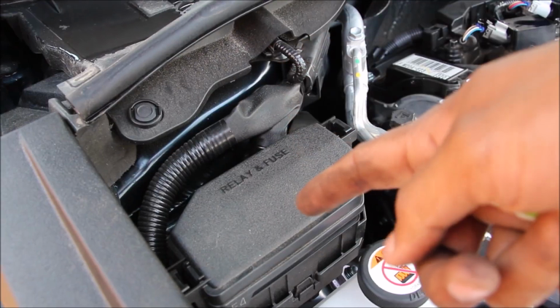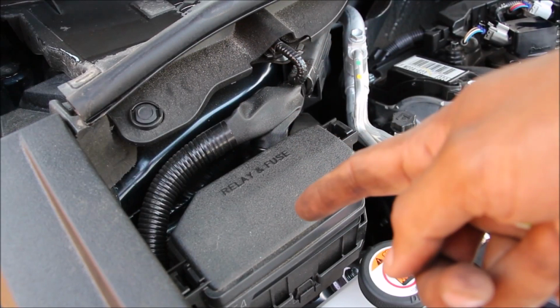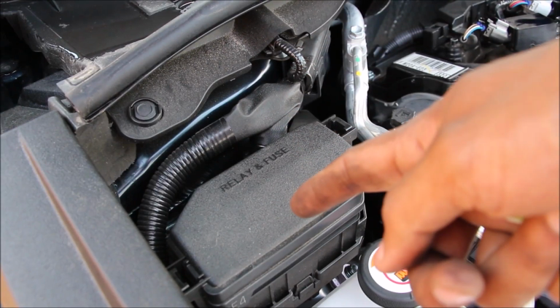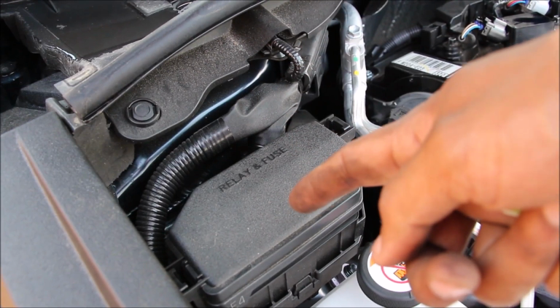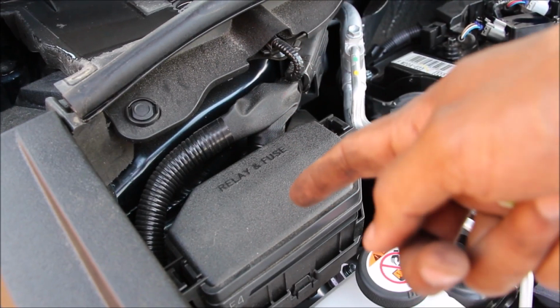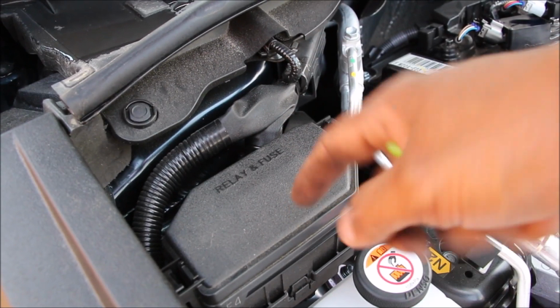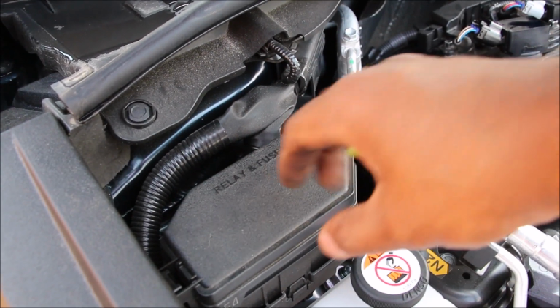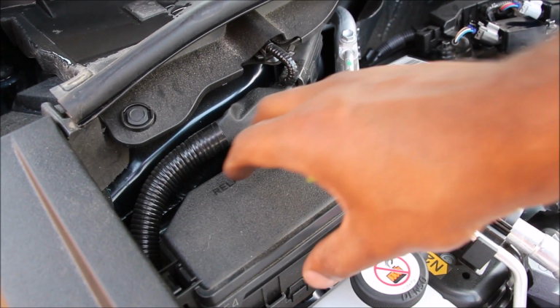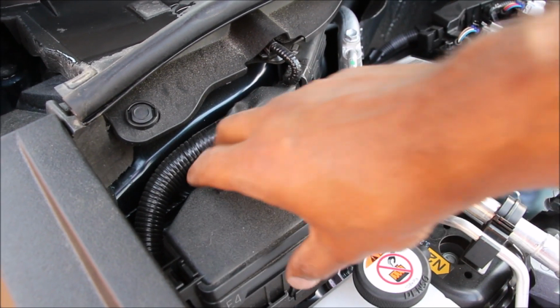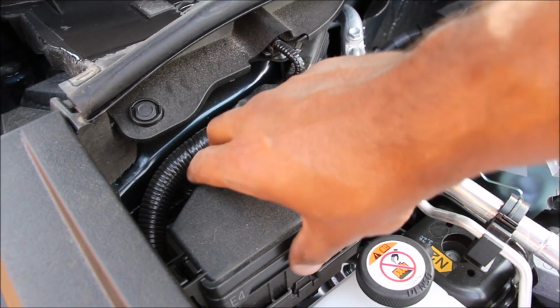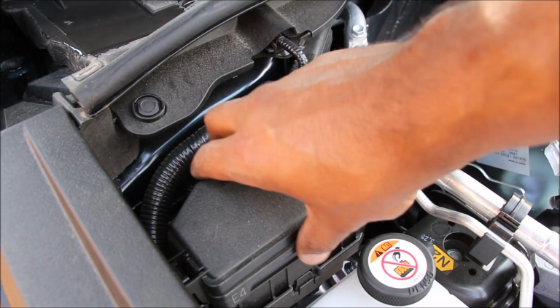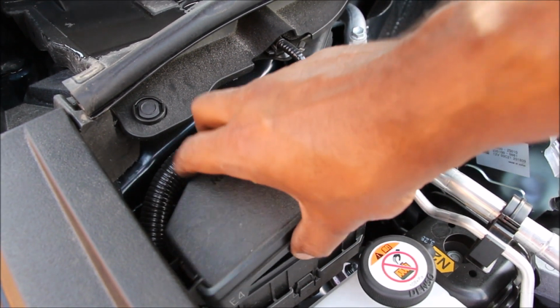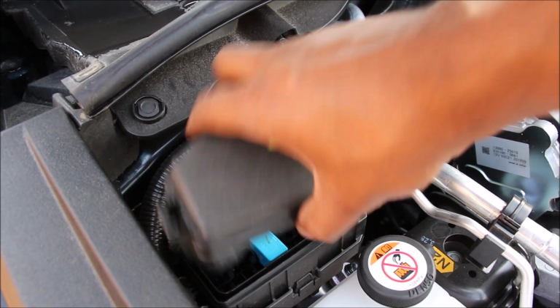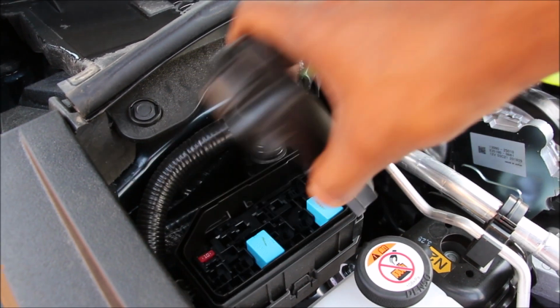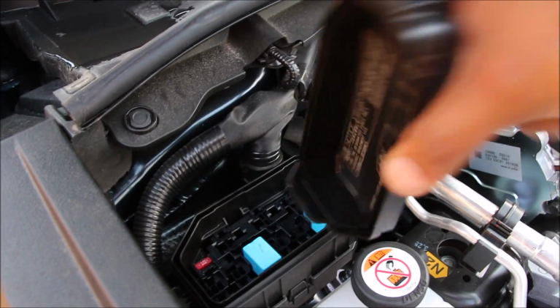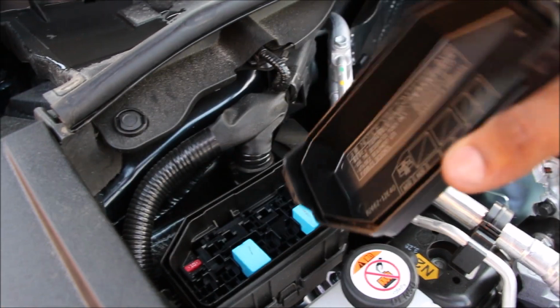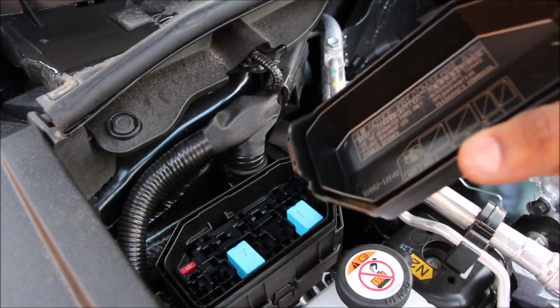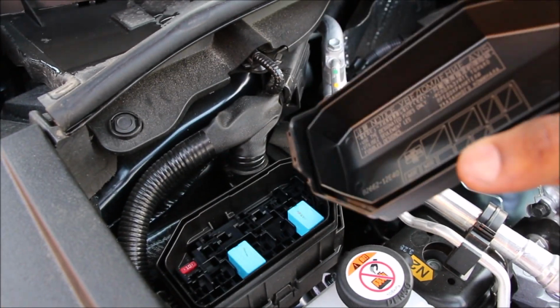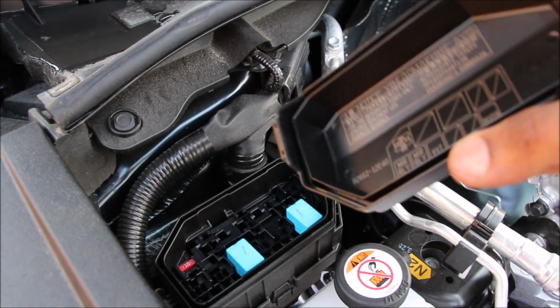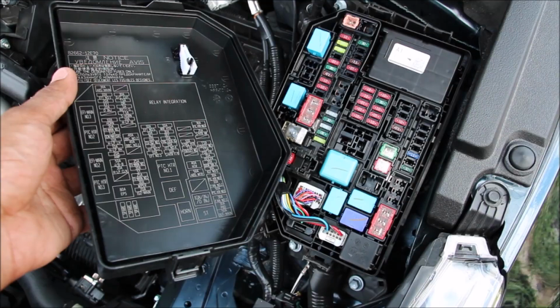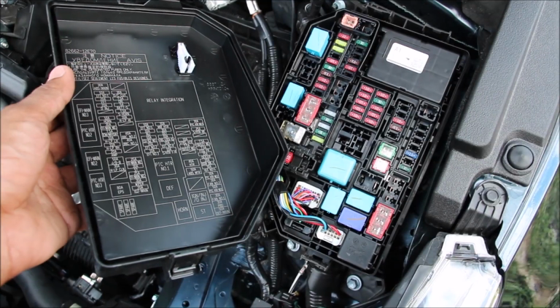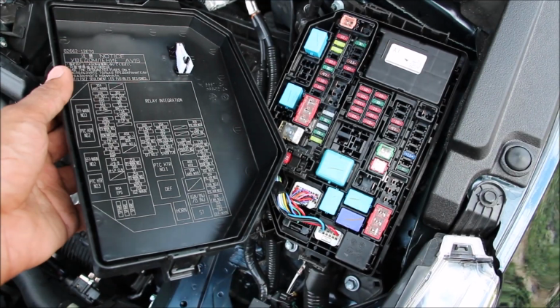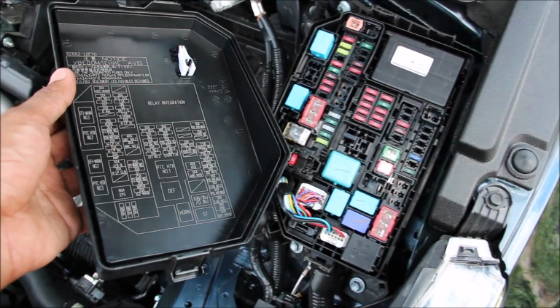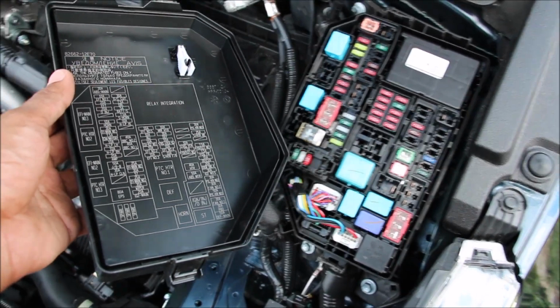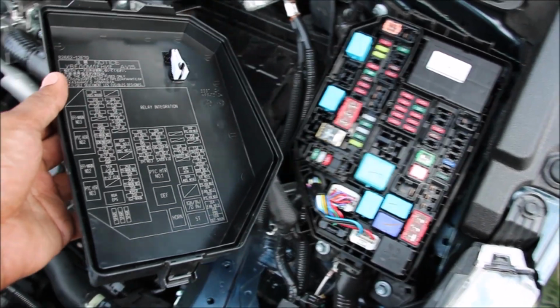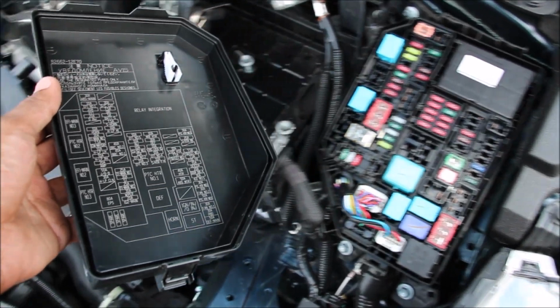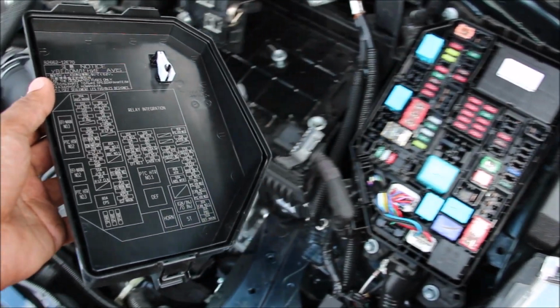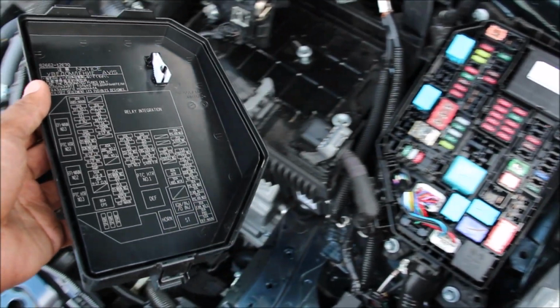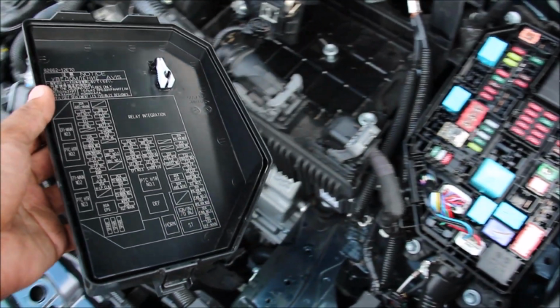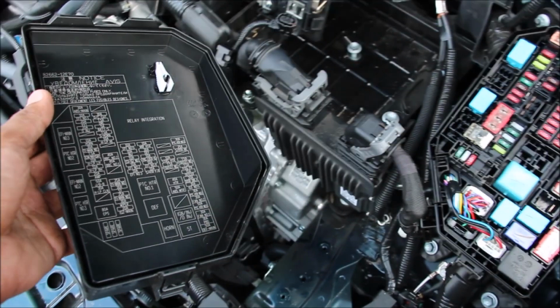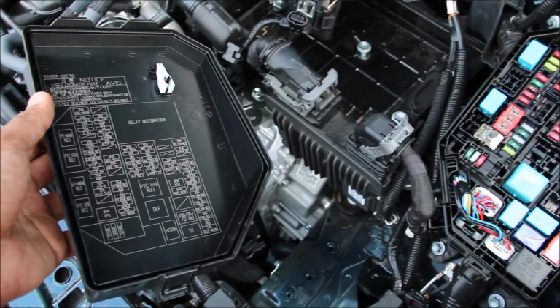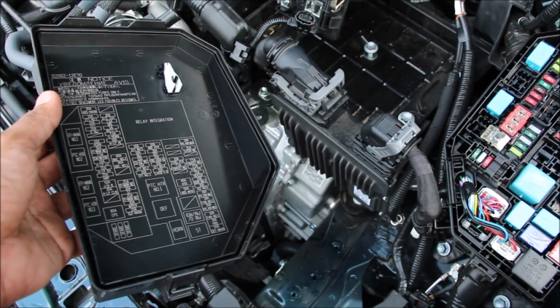How many relays and fuses do you think are in this box? Just three. At least there are more fuses on this side near the ECU.